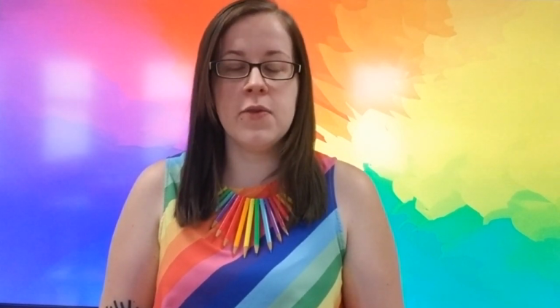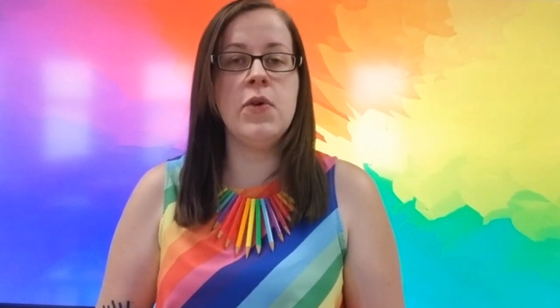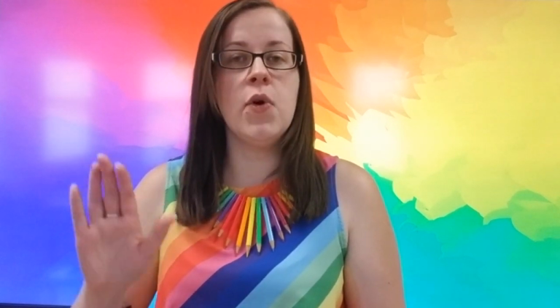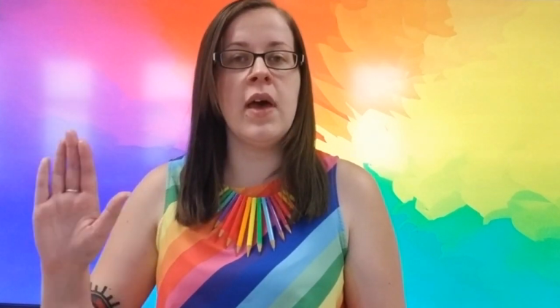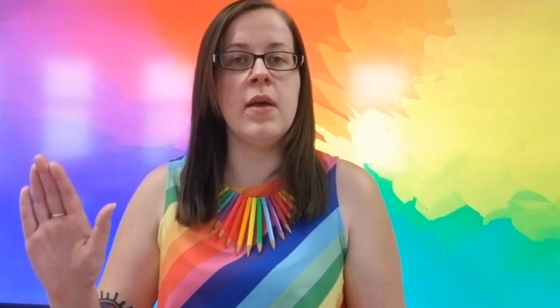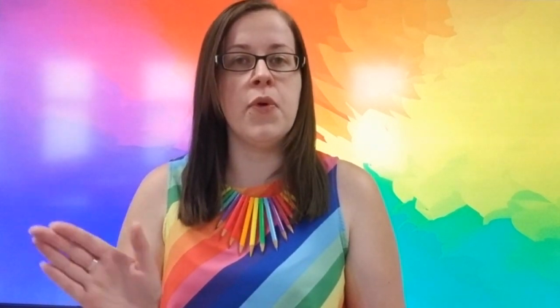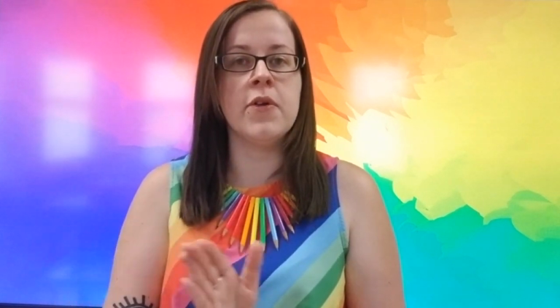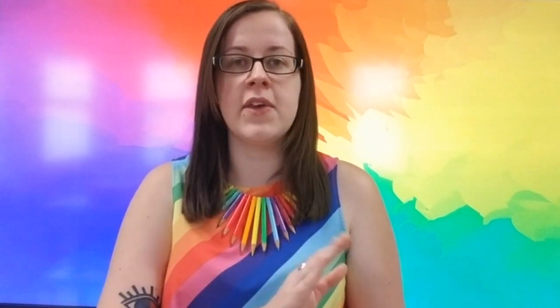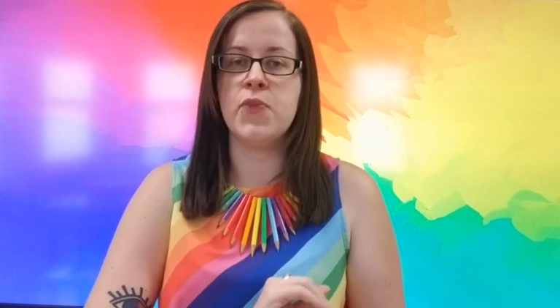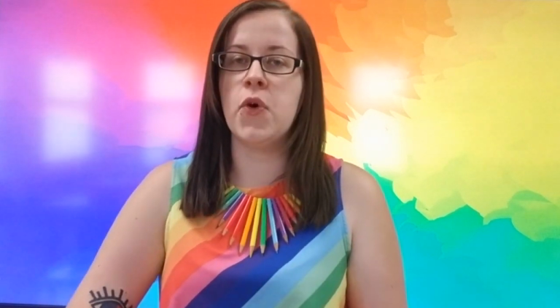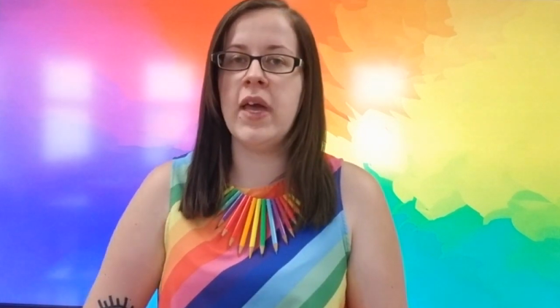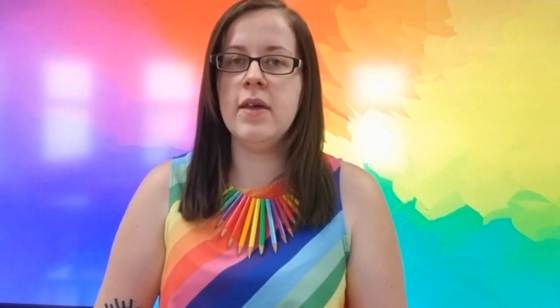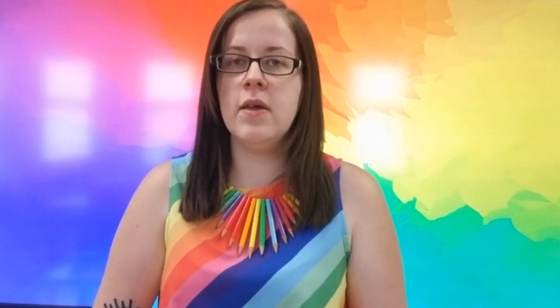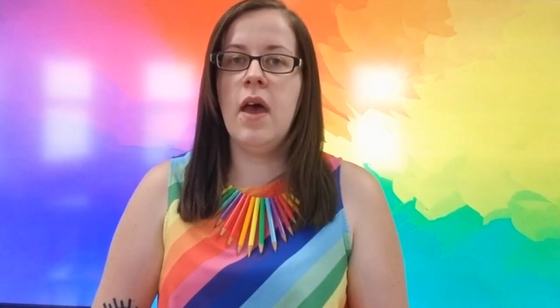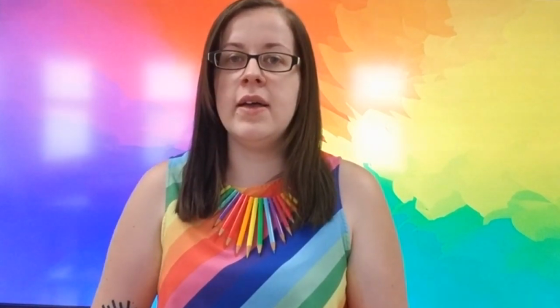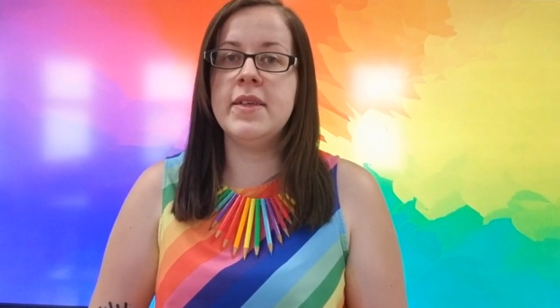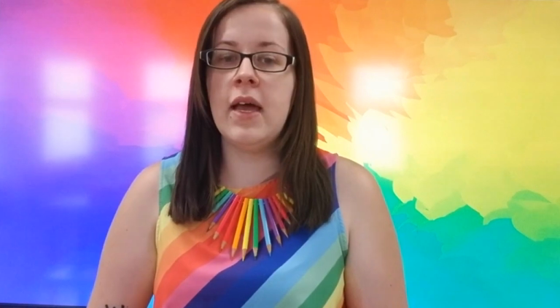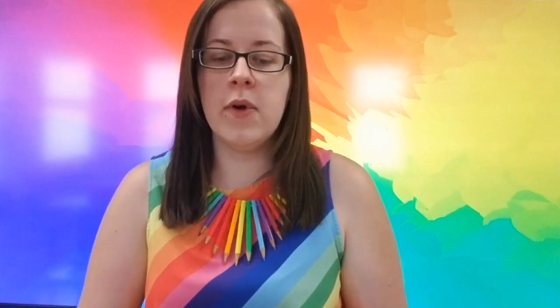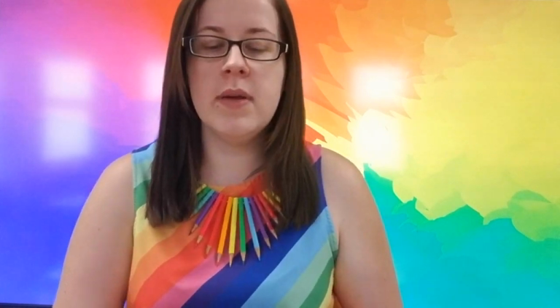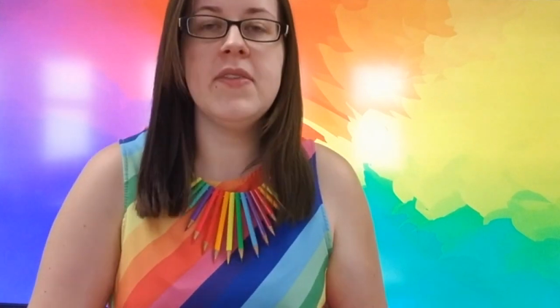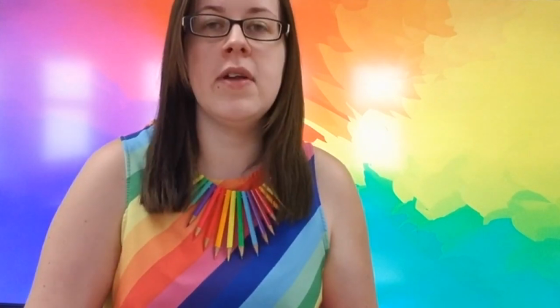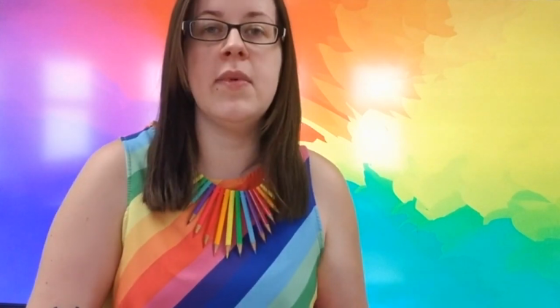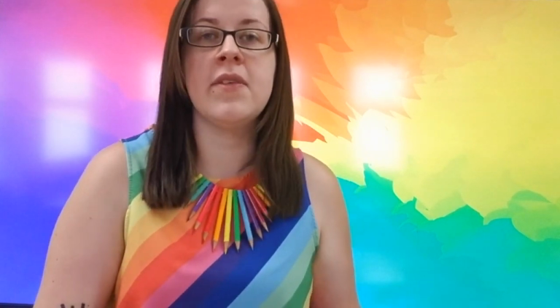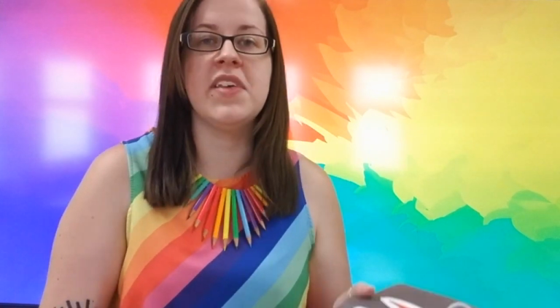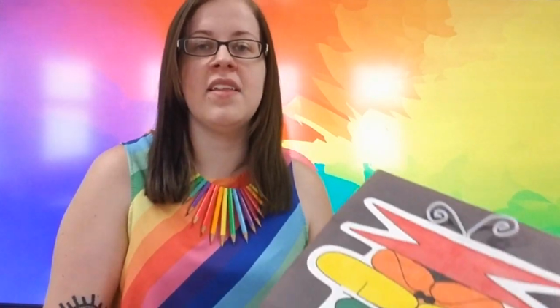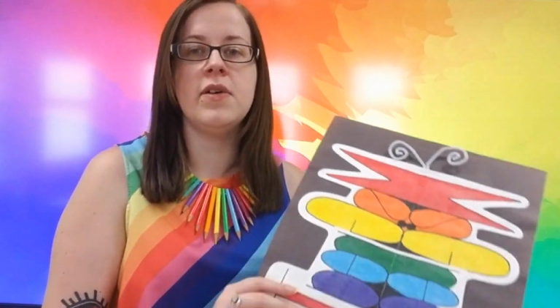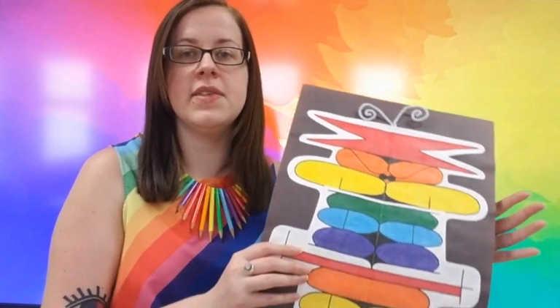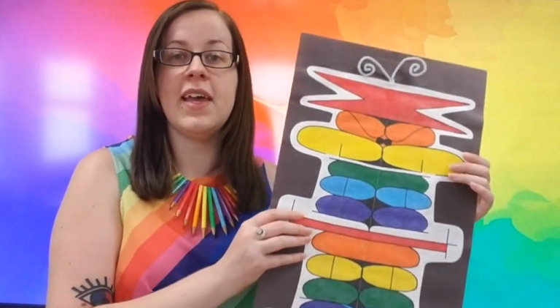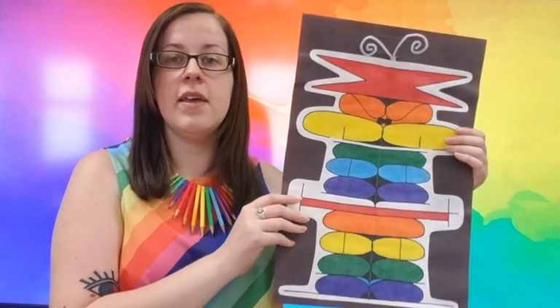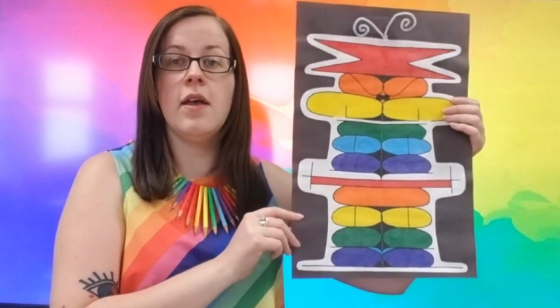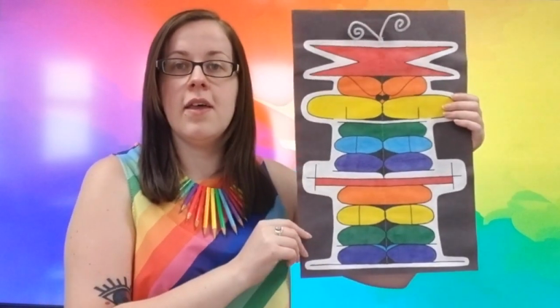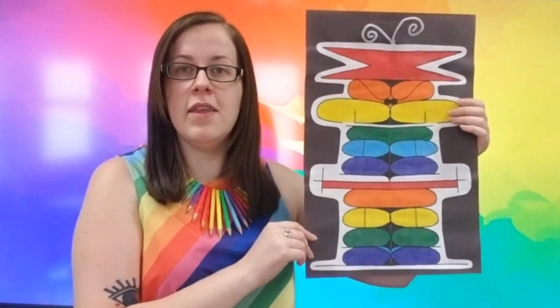So you can go ahead and put your sketchbook away. And today, we're going to be starting to make something that looks like this.